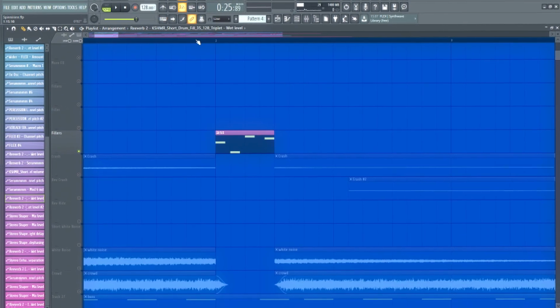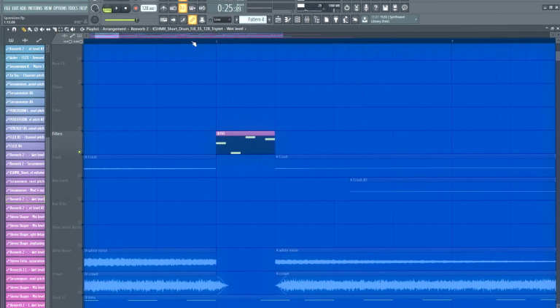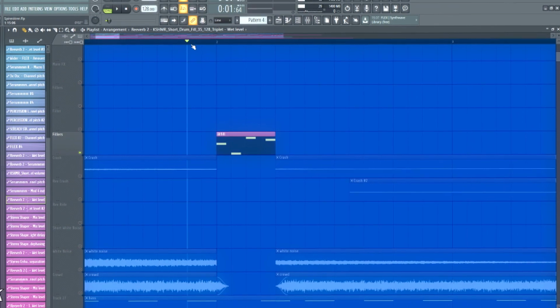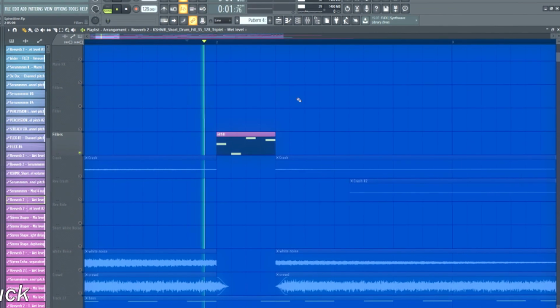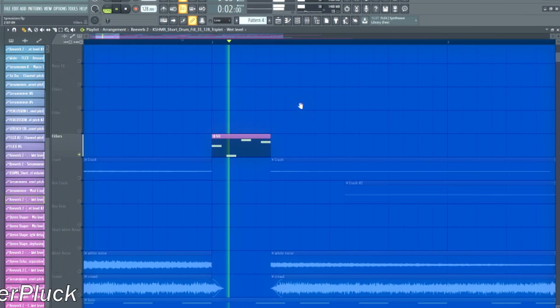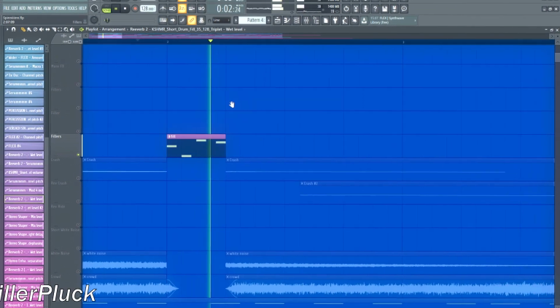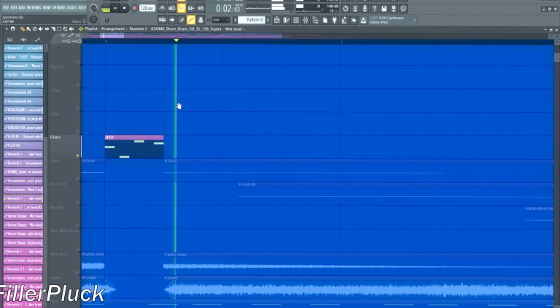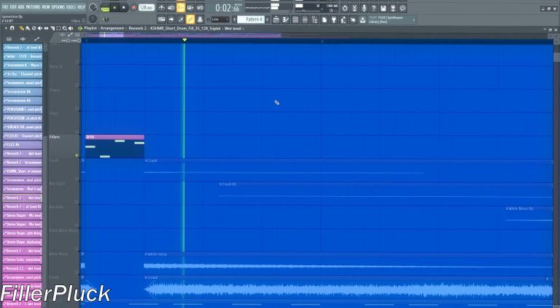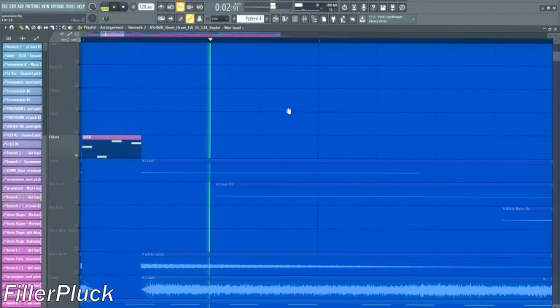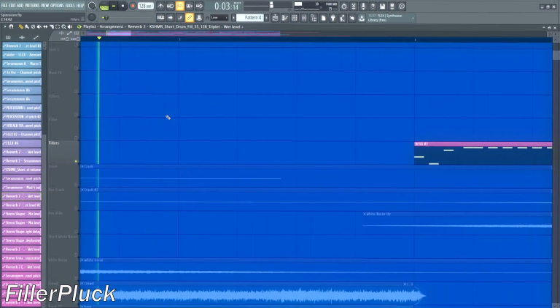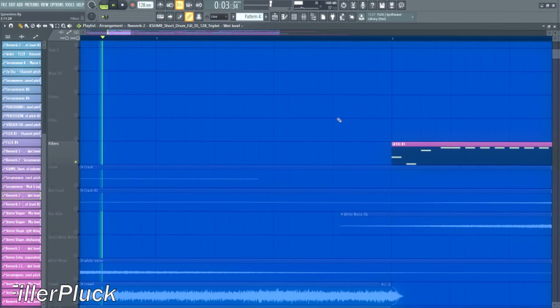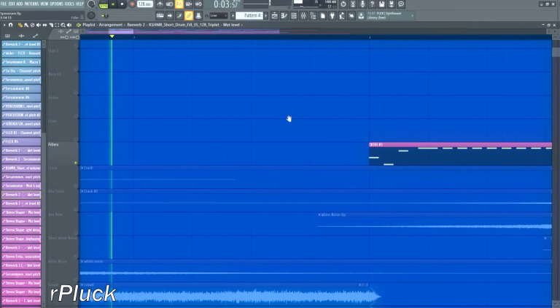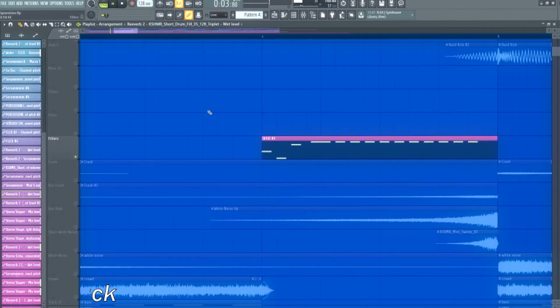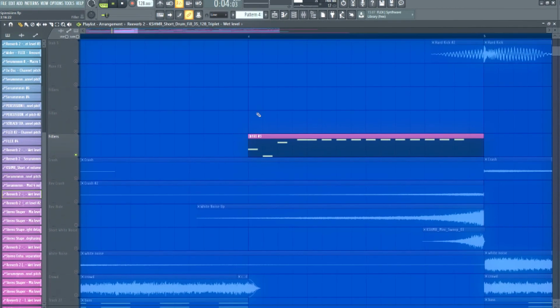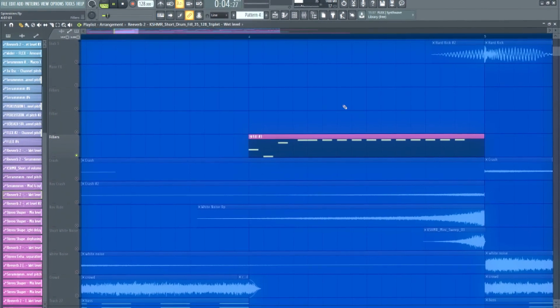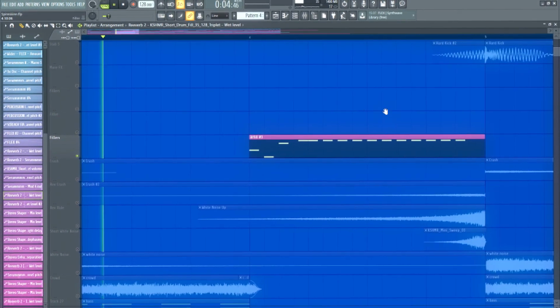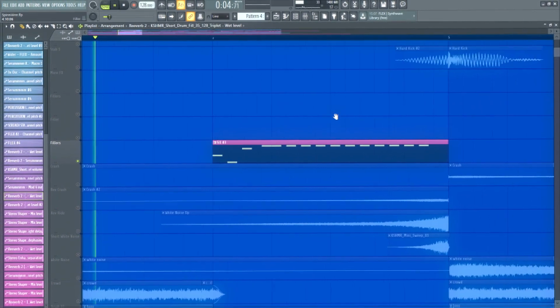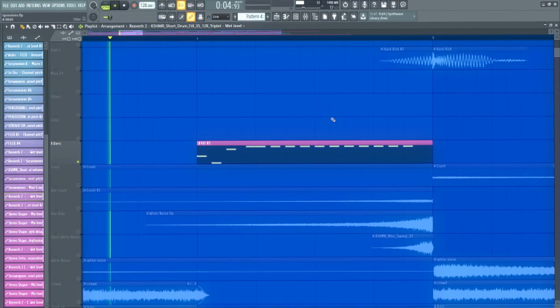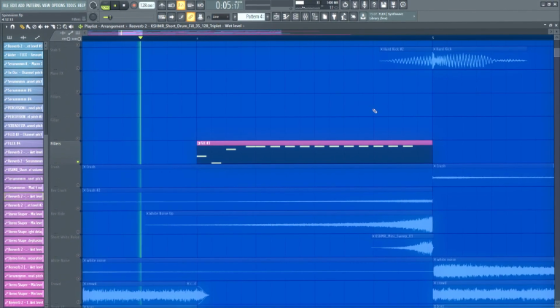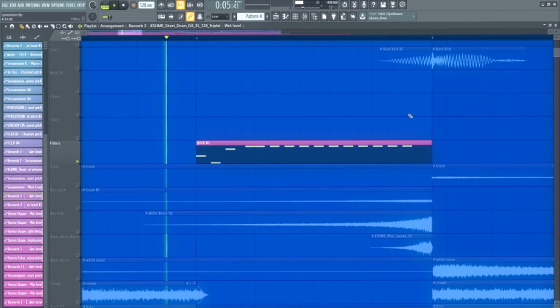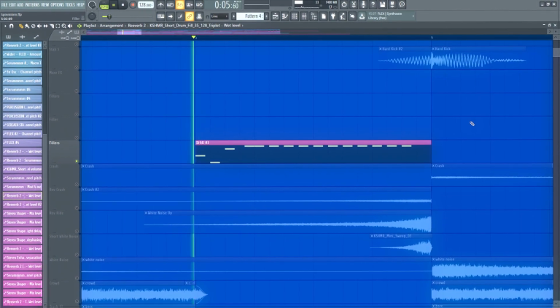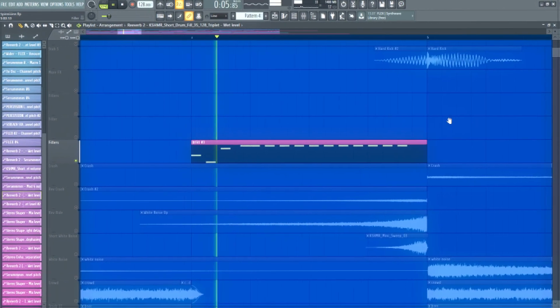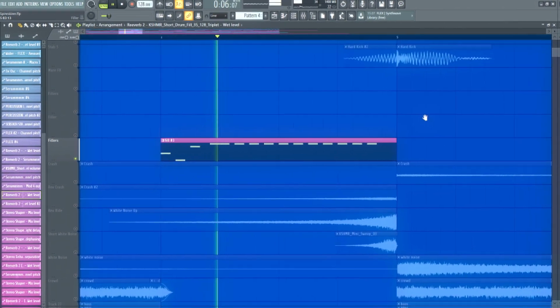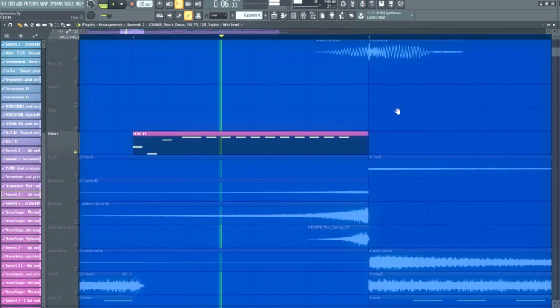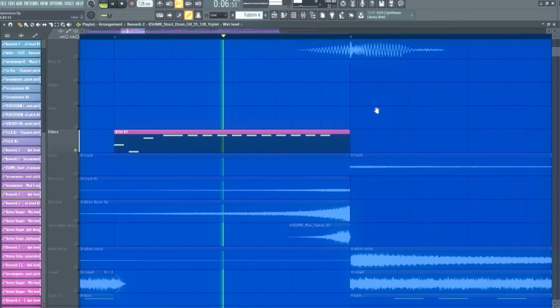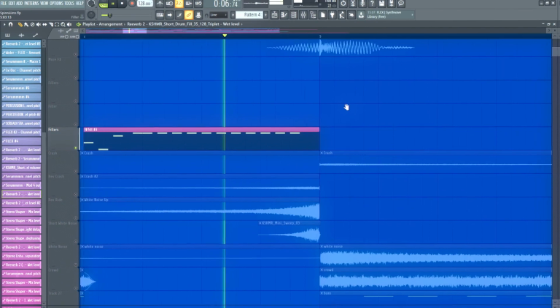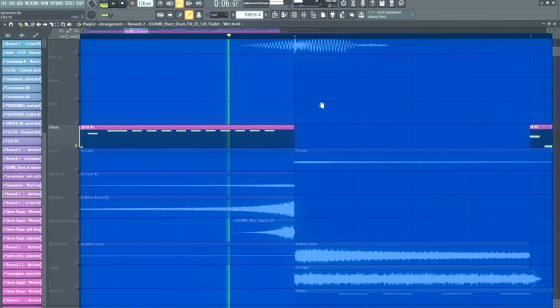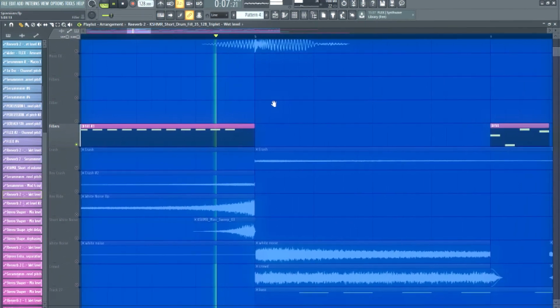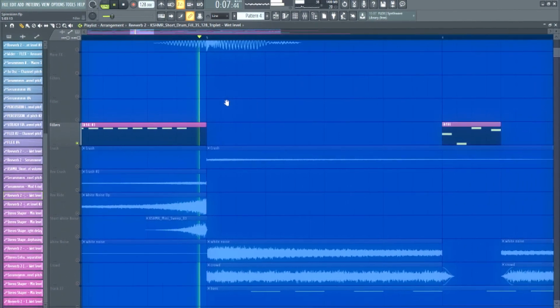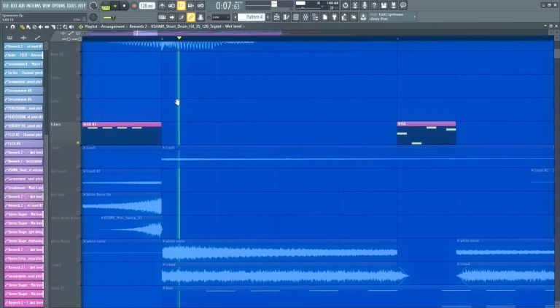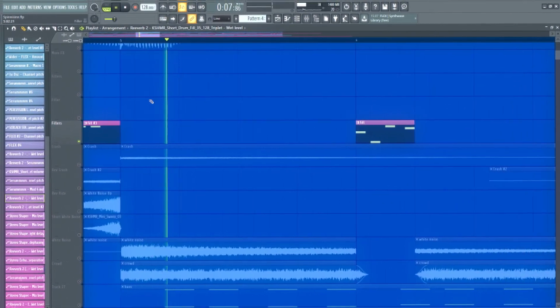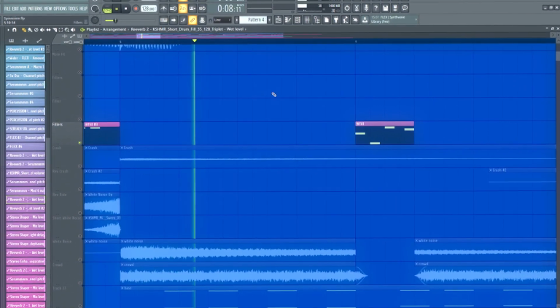Filler plug — for the plug, again, I just added reverb and automated the mix level.